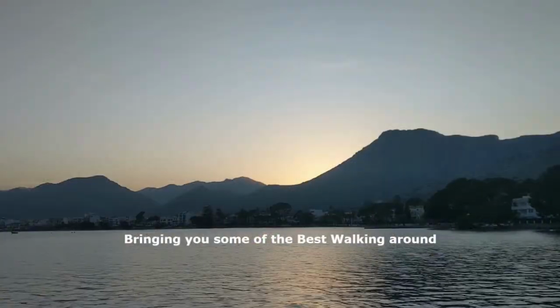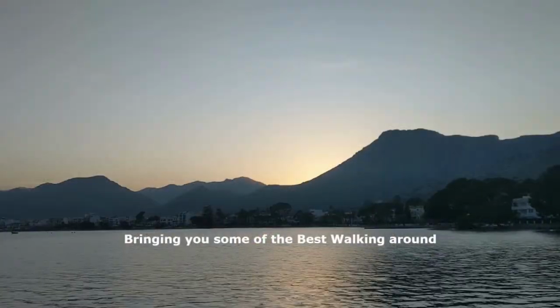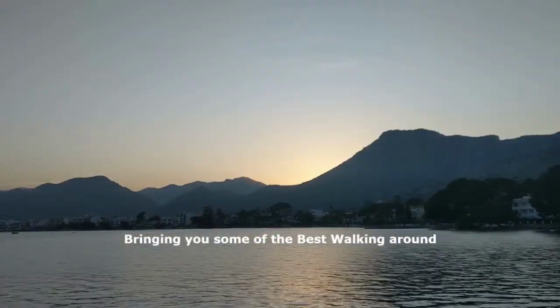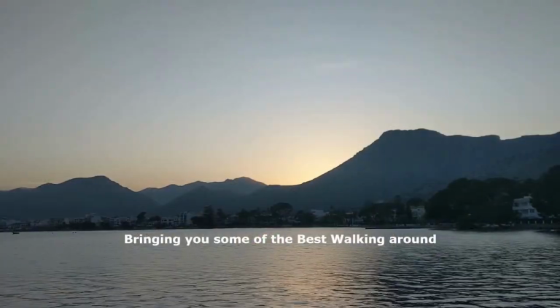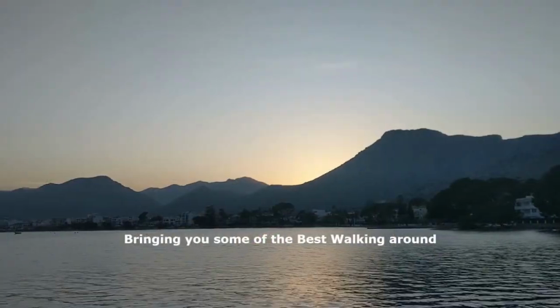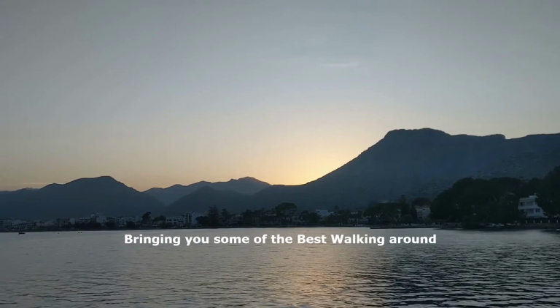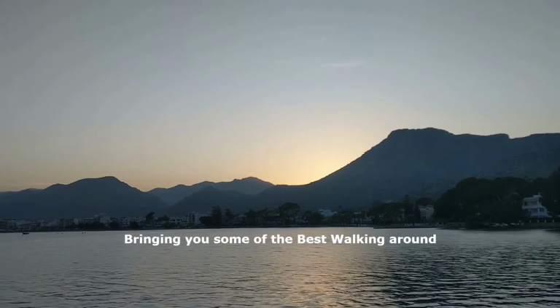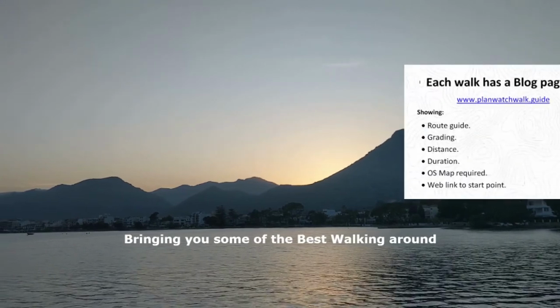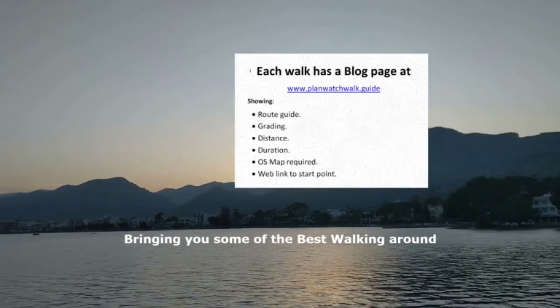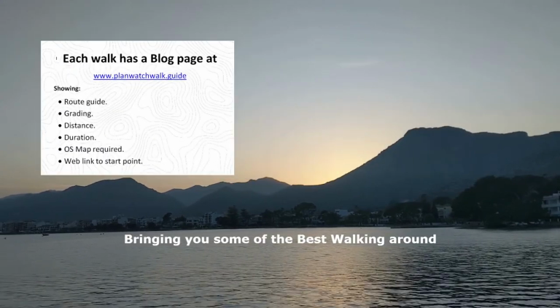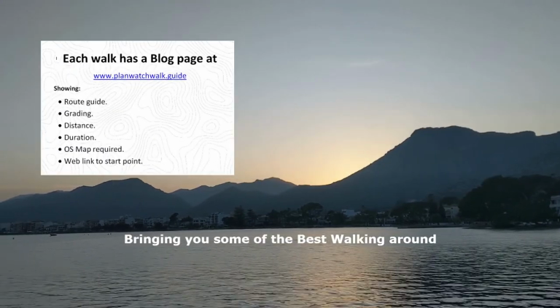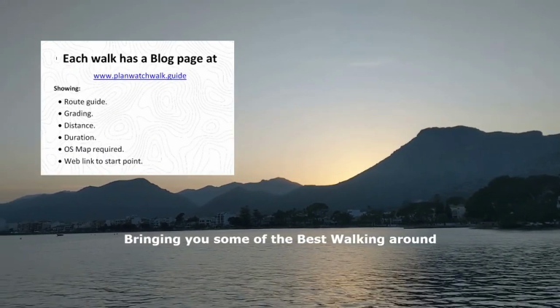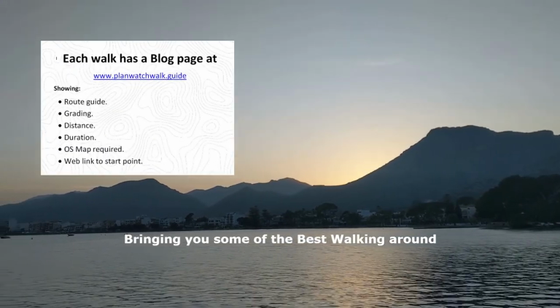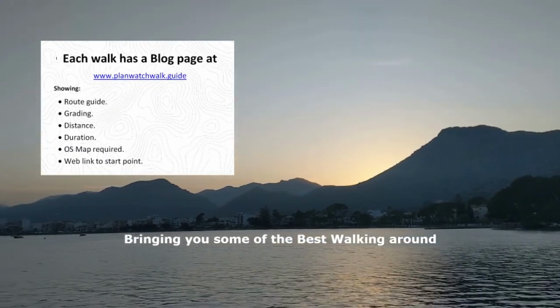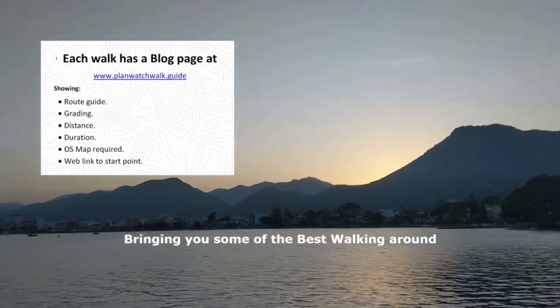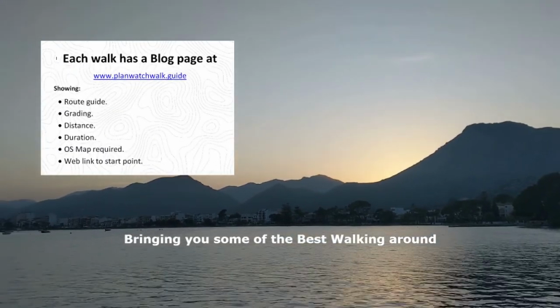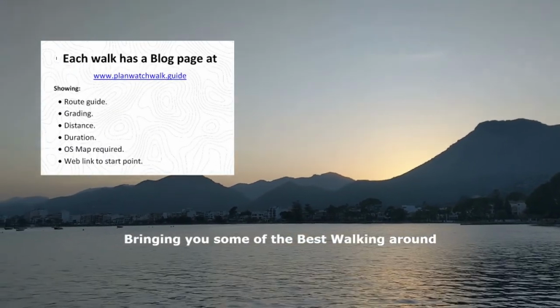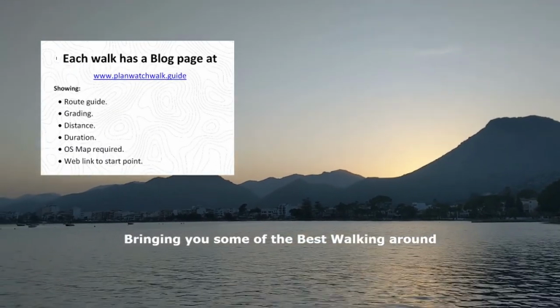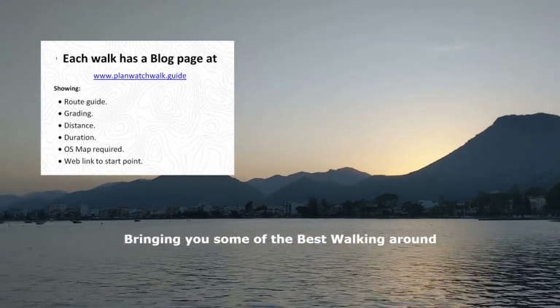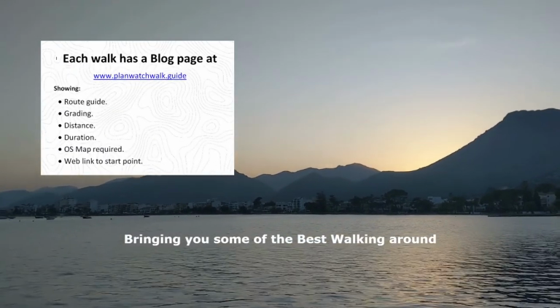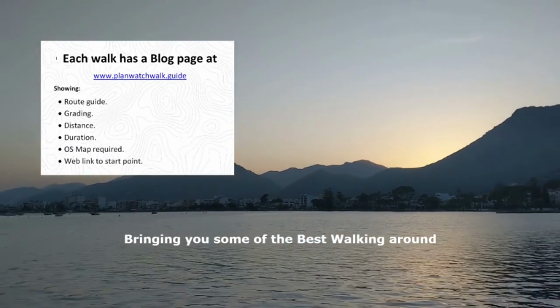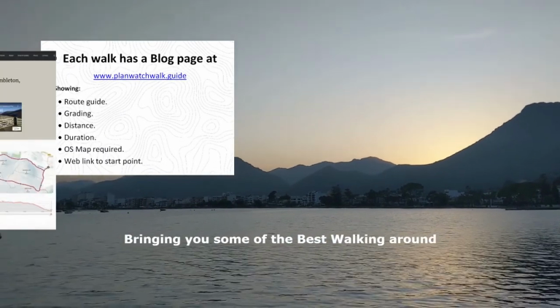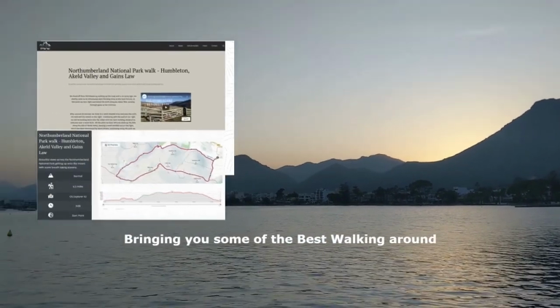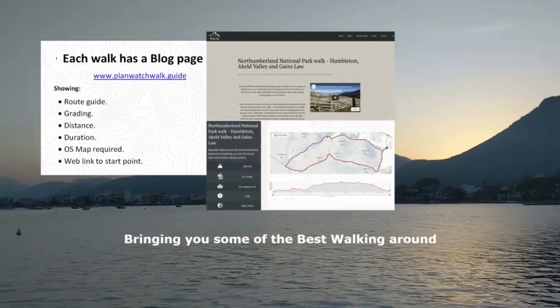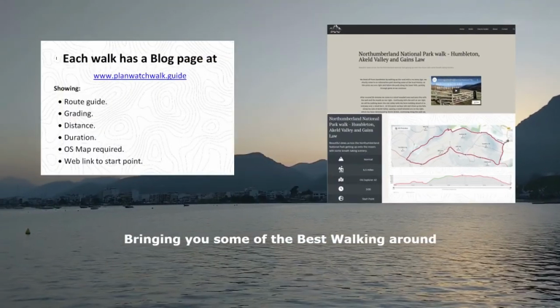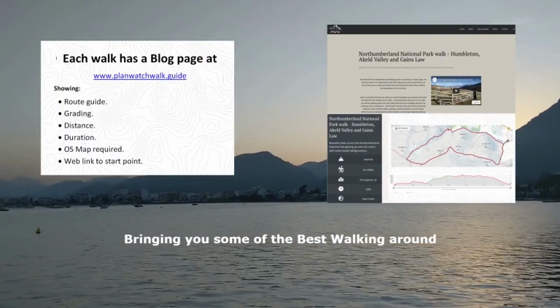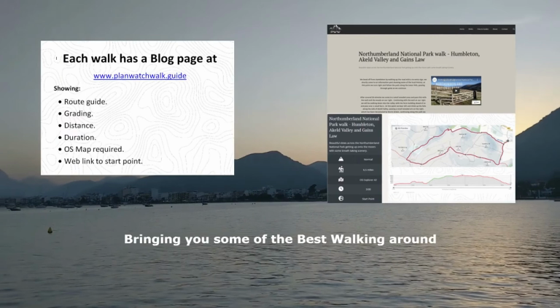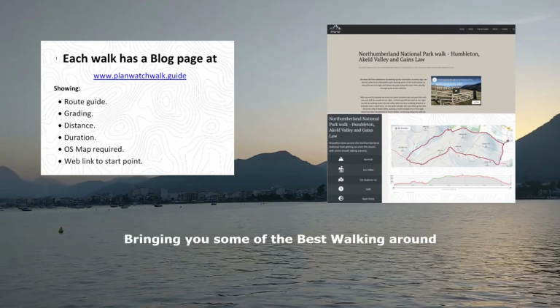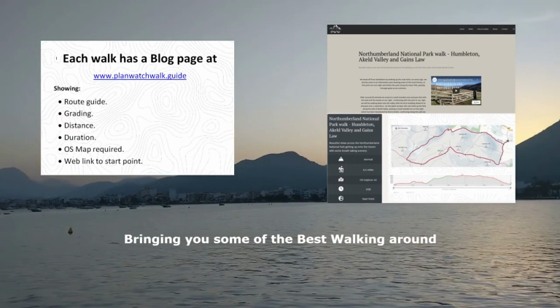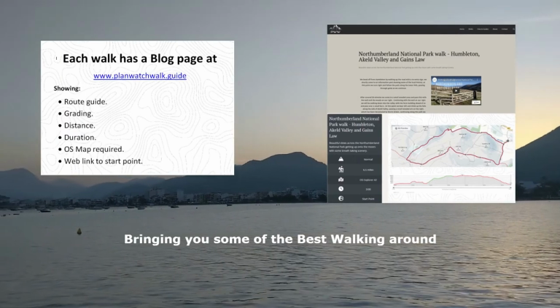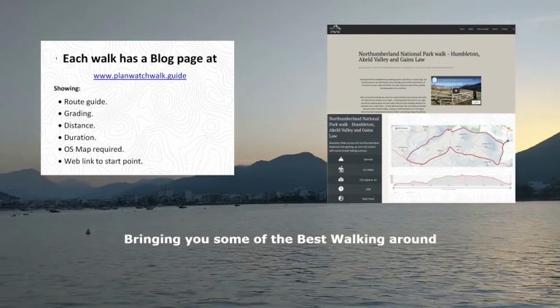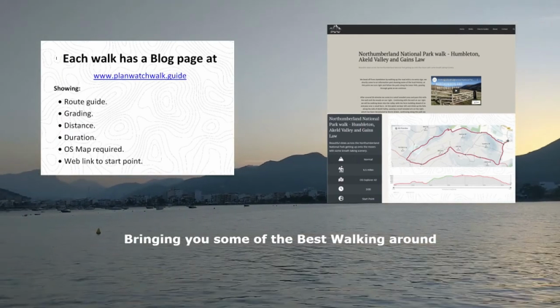Welcome to PlanWatch Walk. You're at the home of great walking experiences. We endeavour to bring you some of the best walking around.